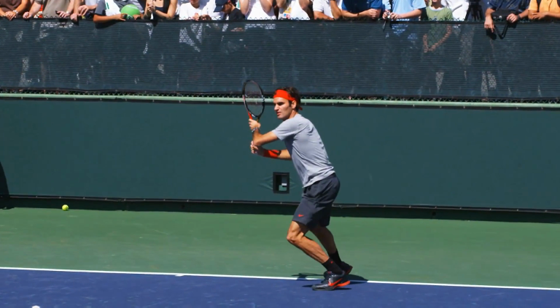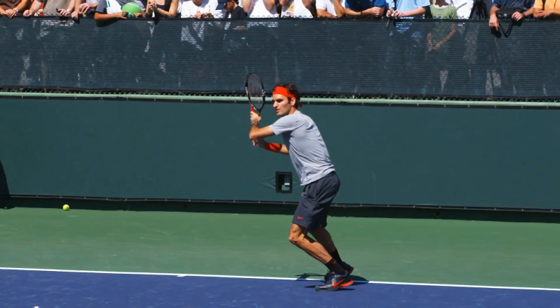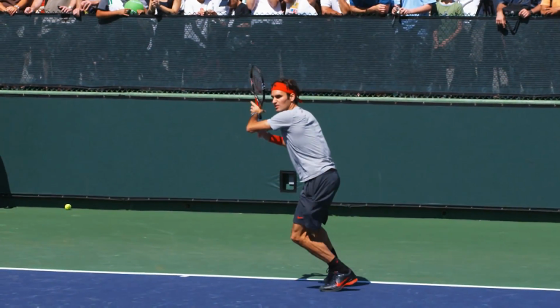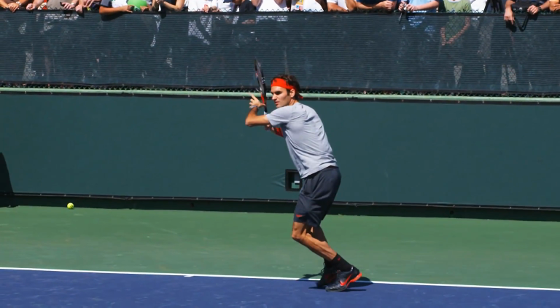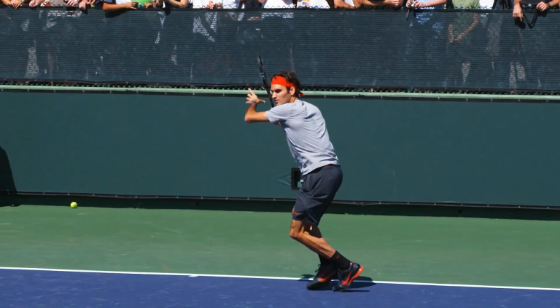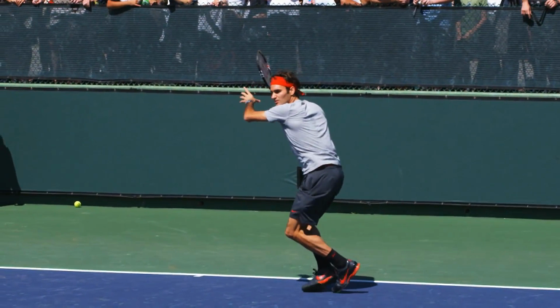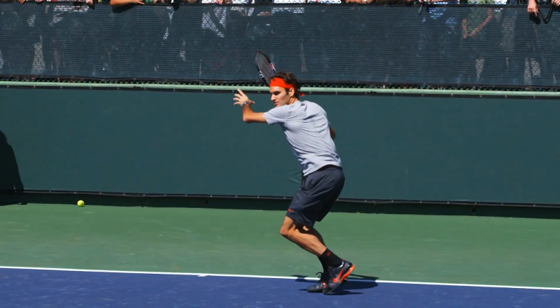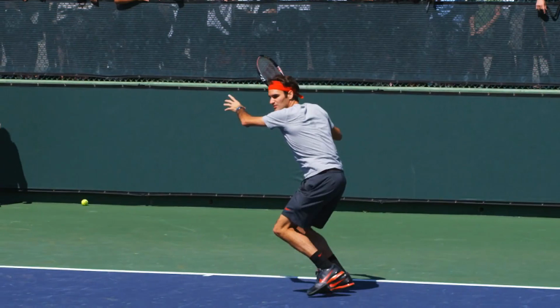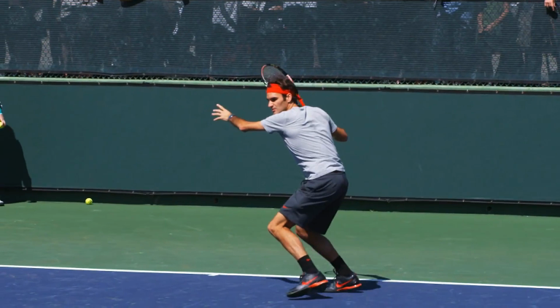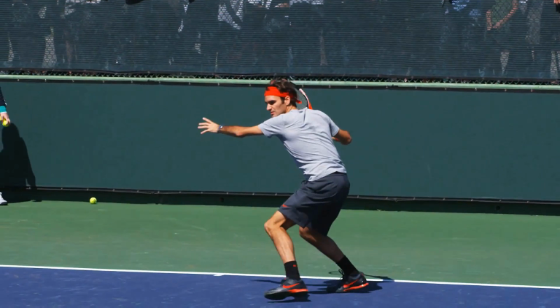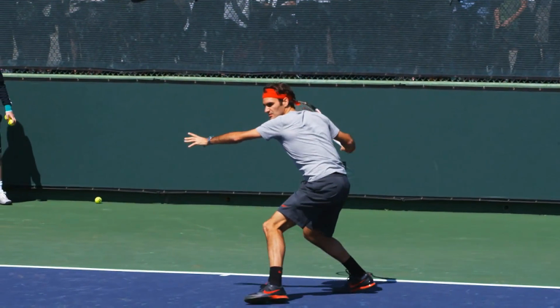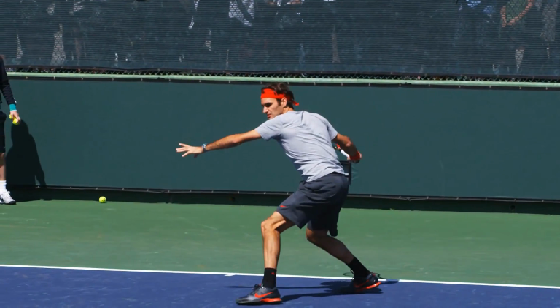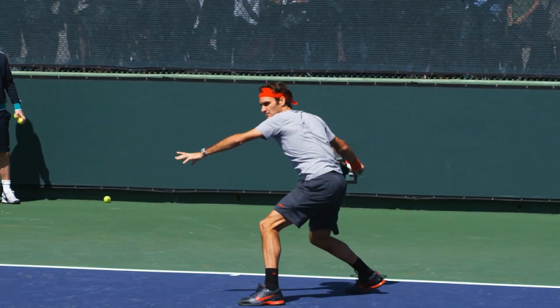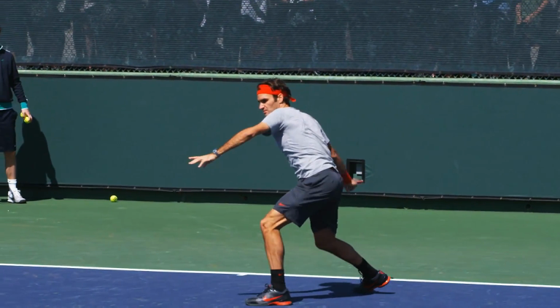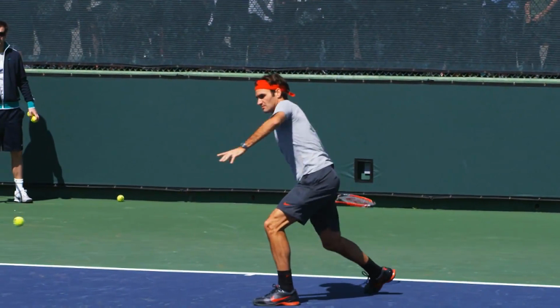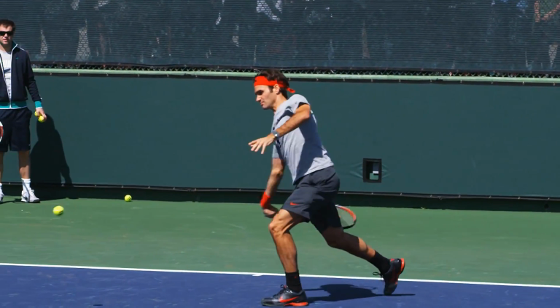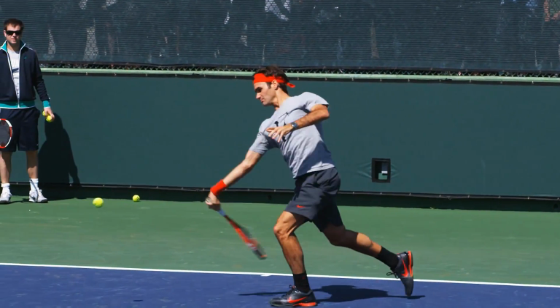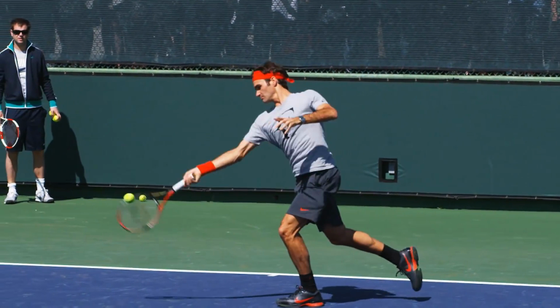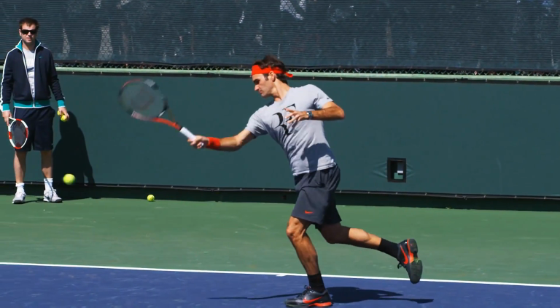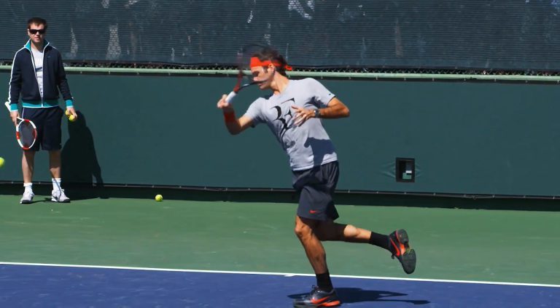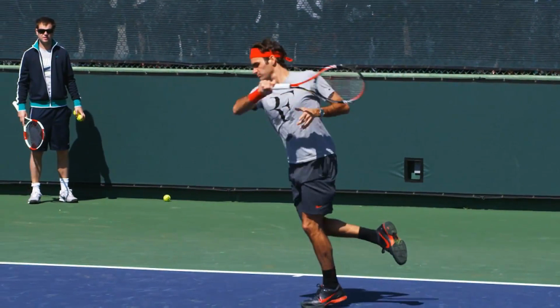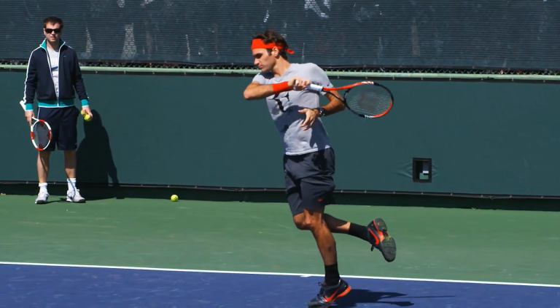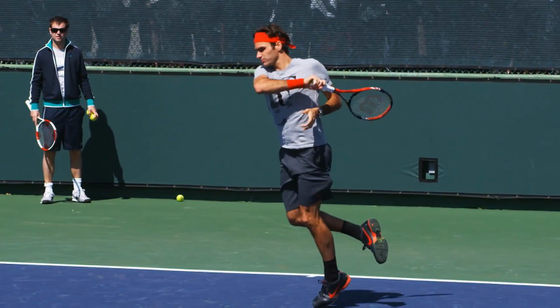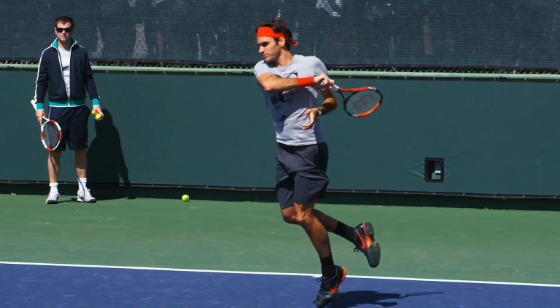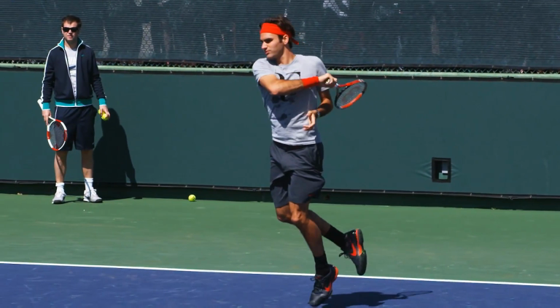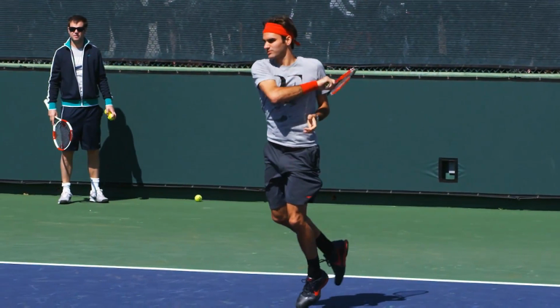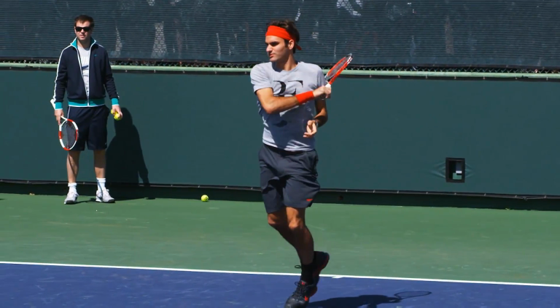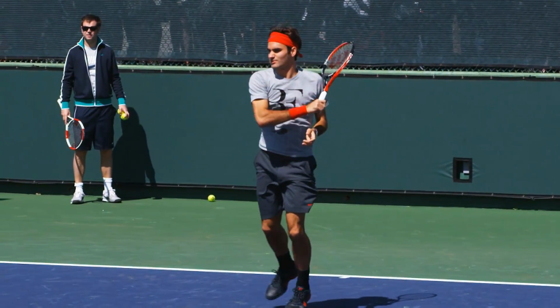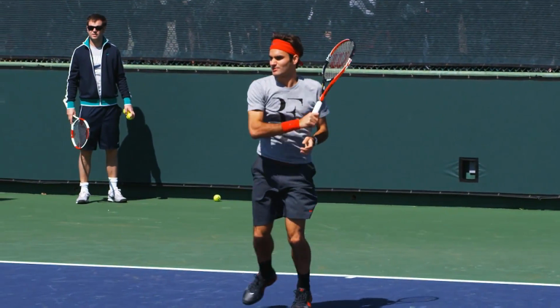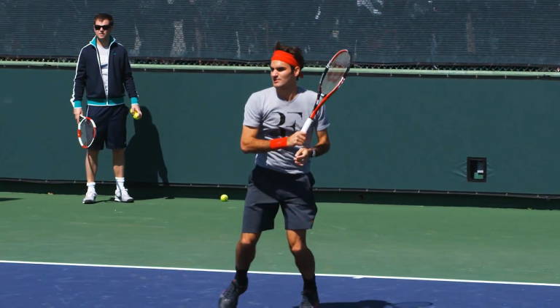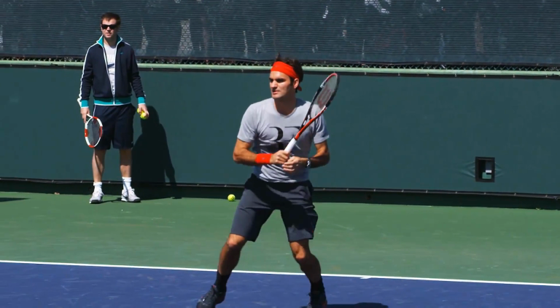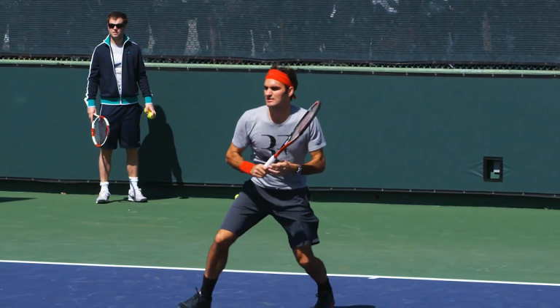Join the thousands who have already learned what these five simple things are and take control of your forehand today.